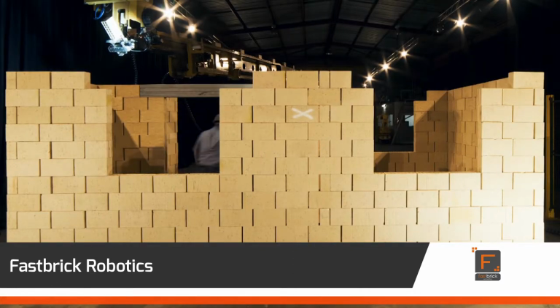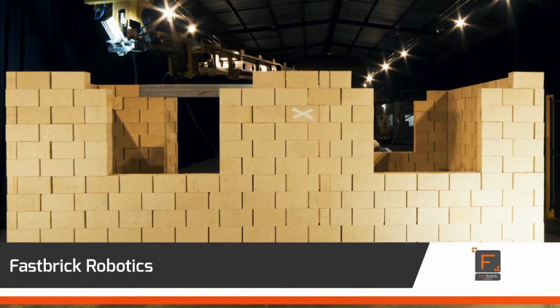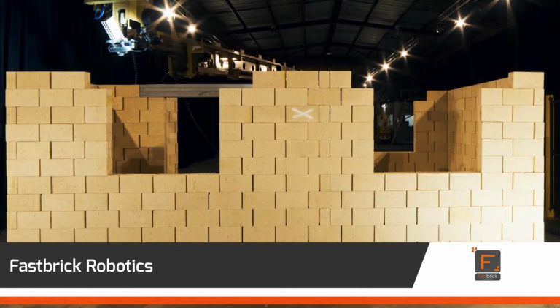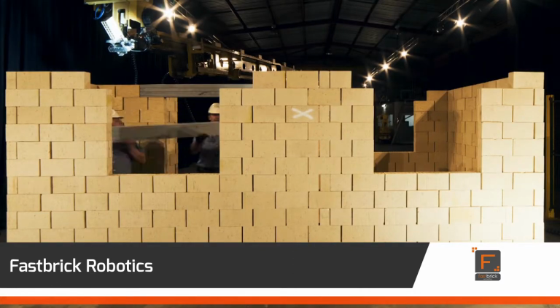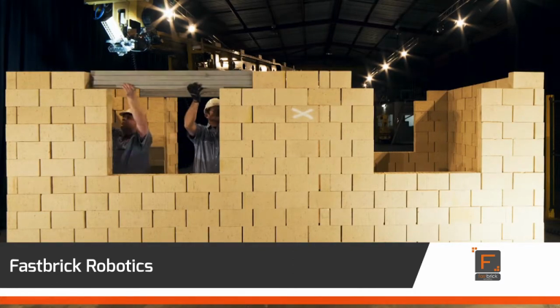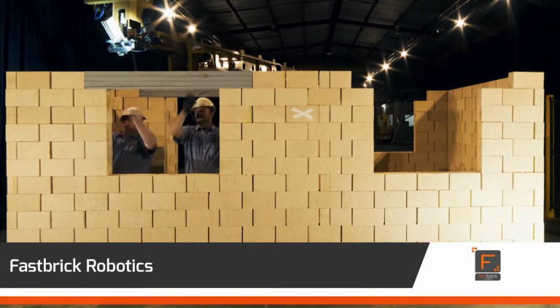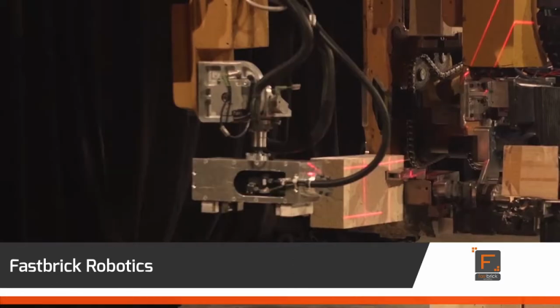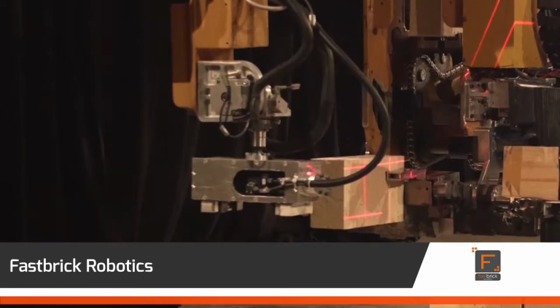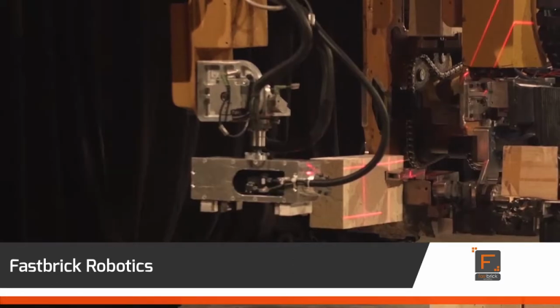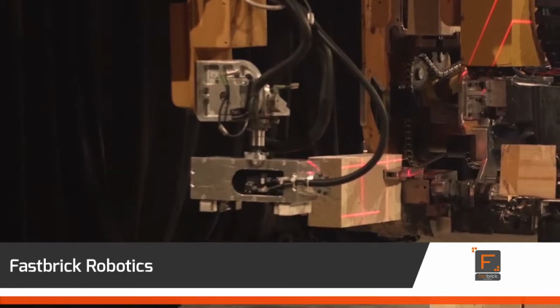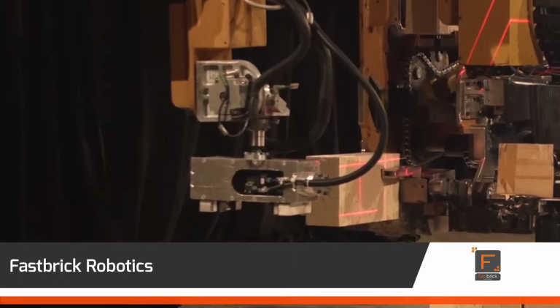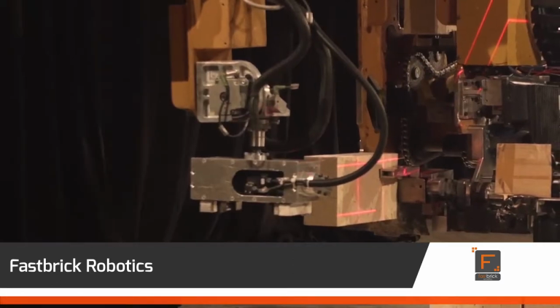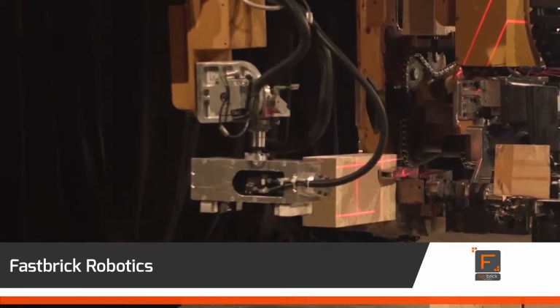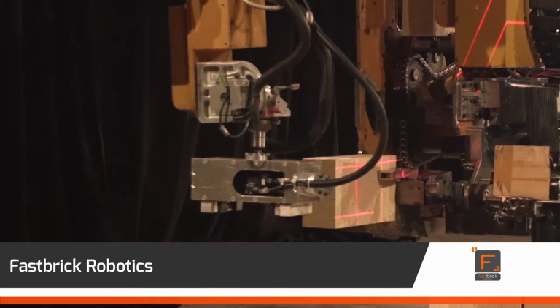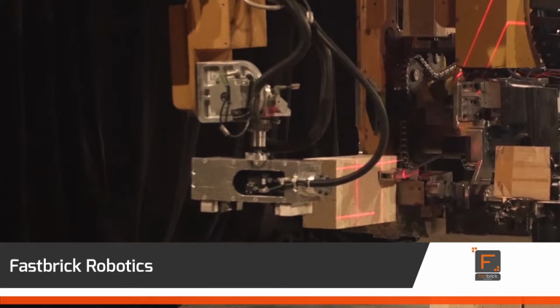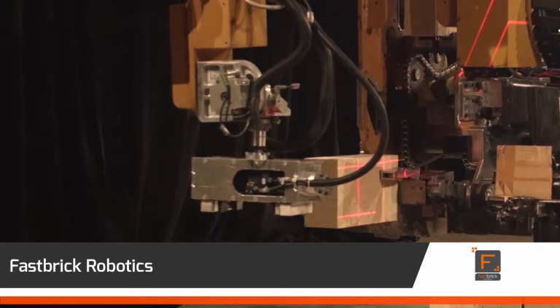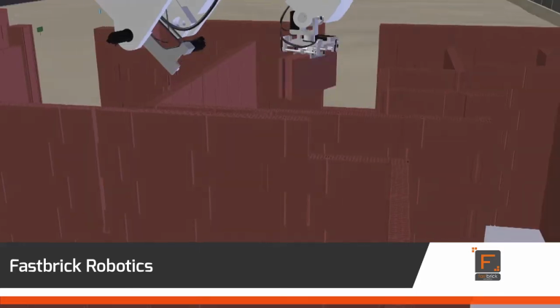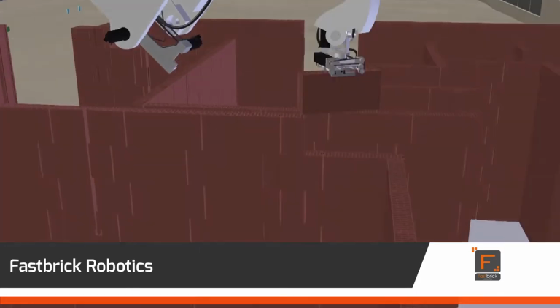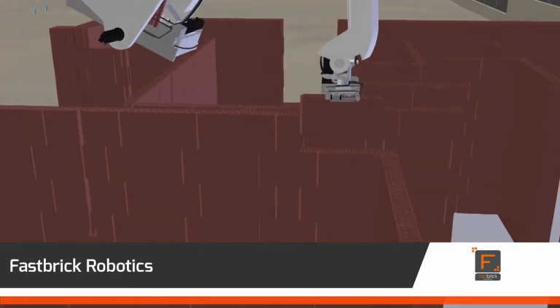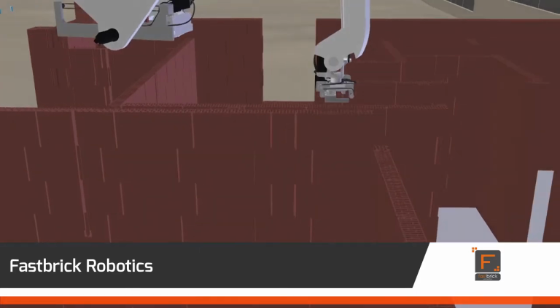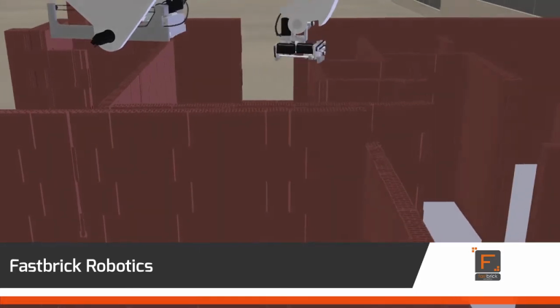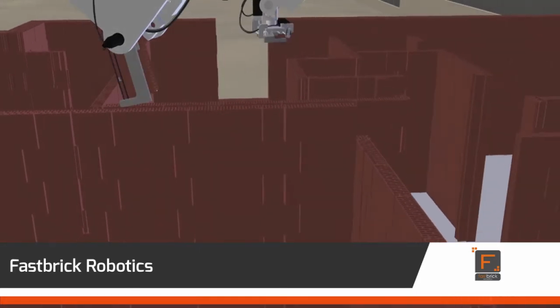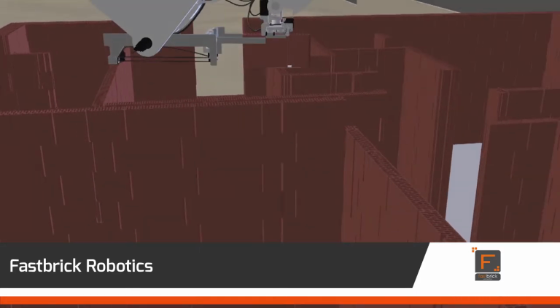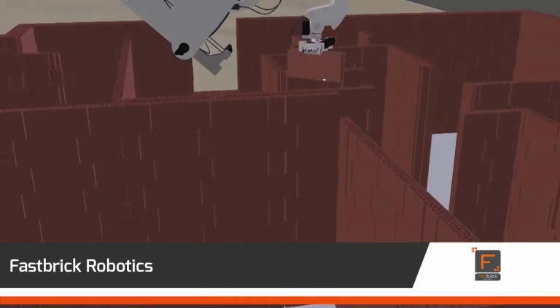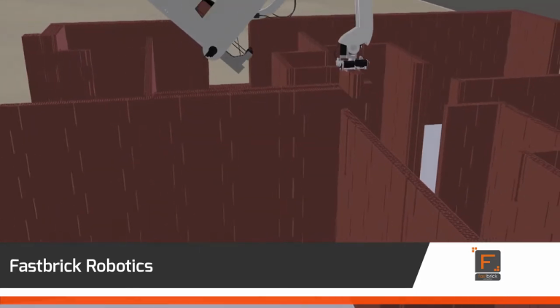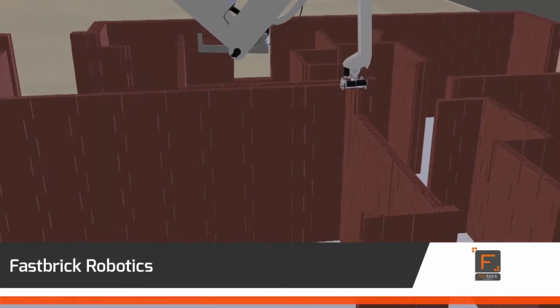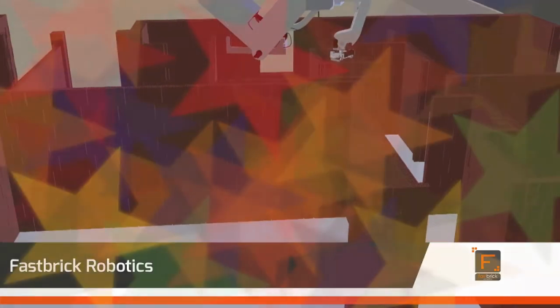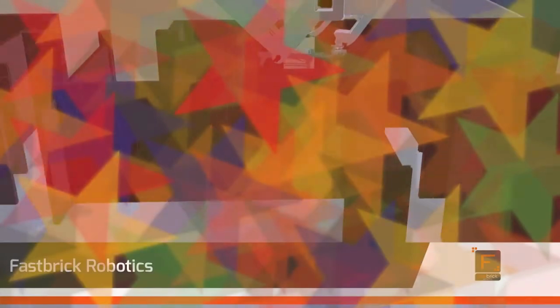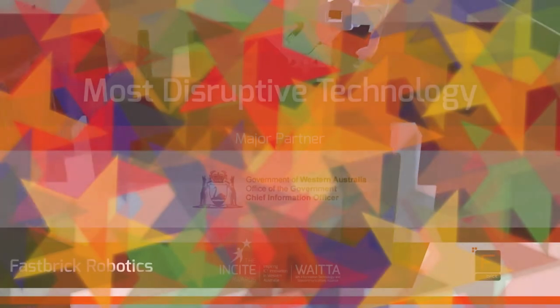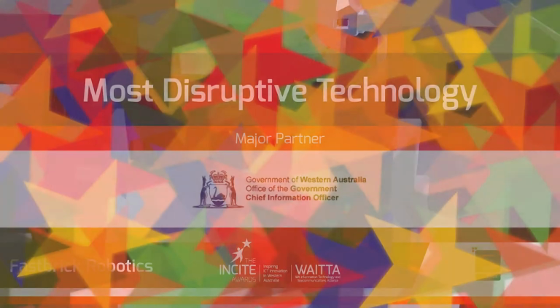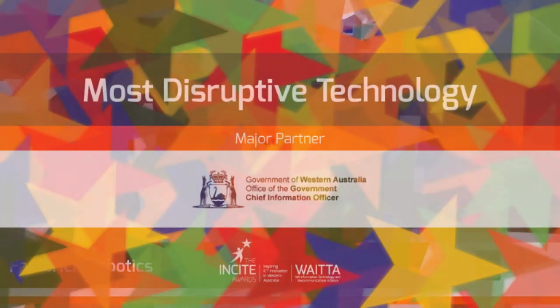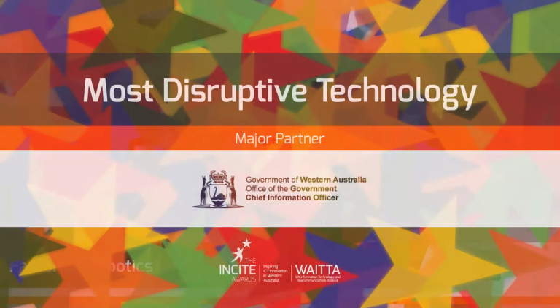This technology could produce some of the most disruptive changes since humans moved out from caves.